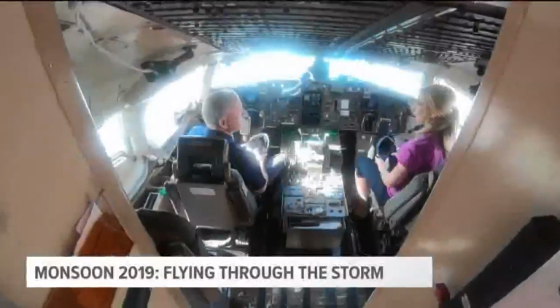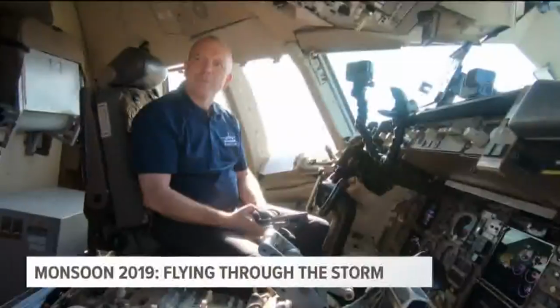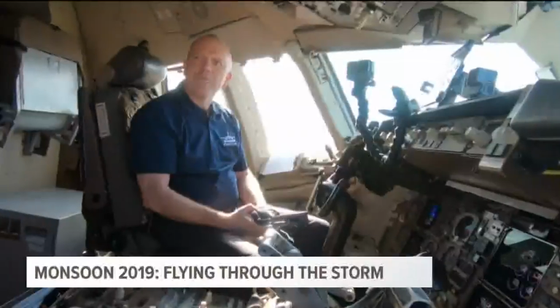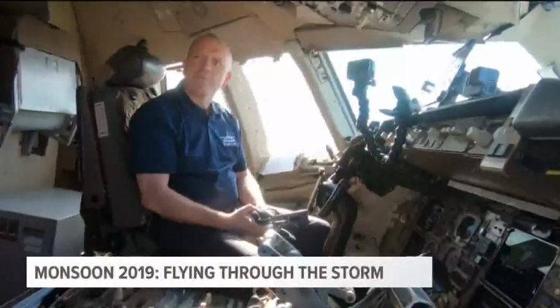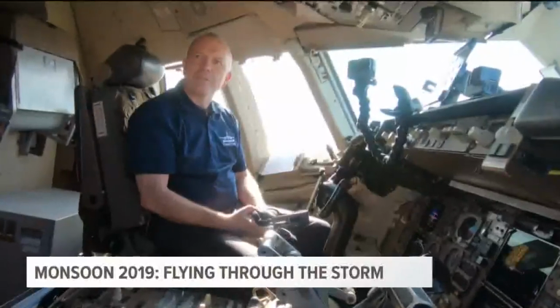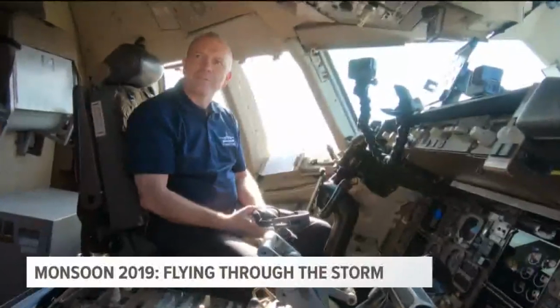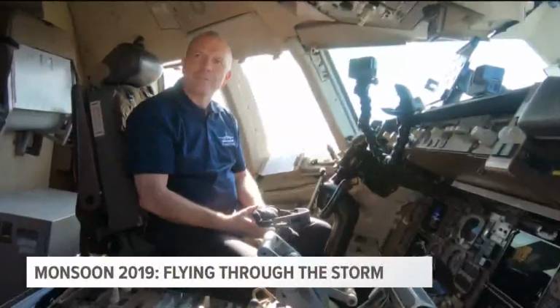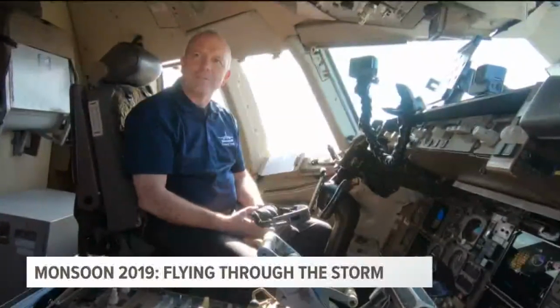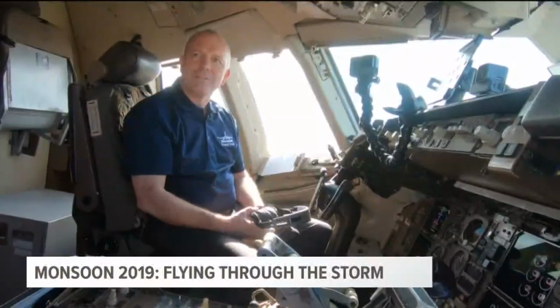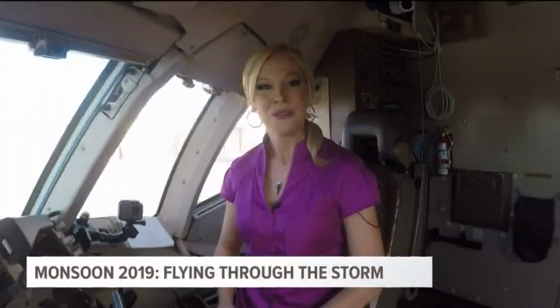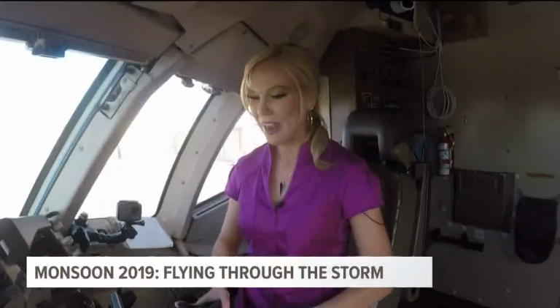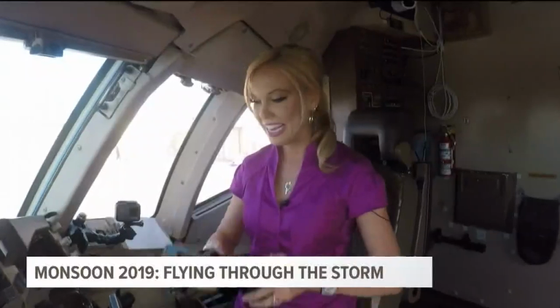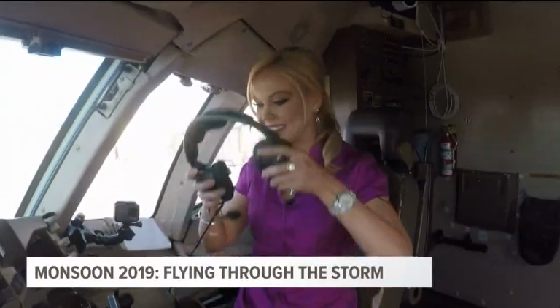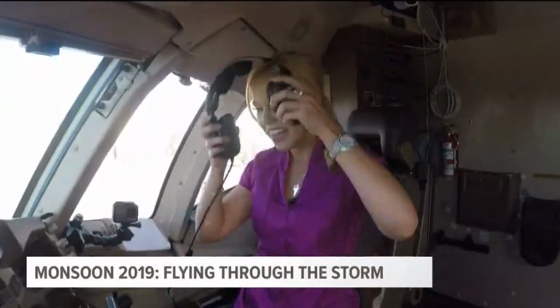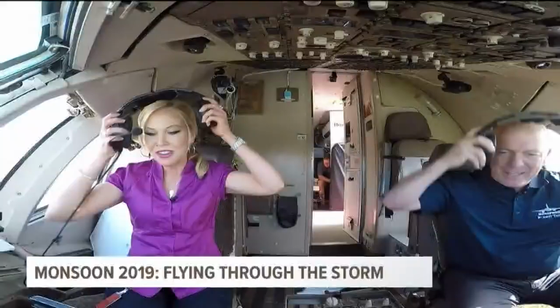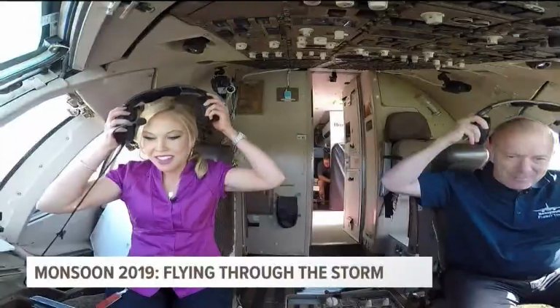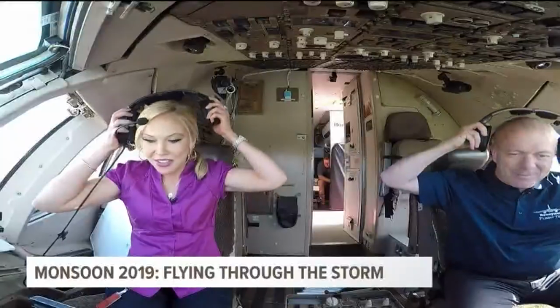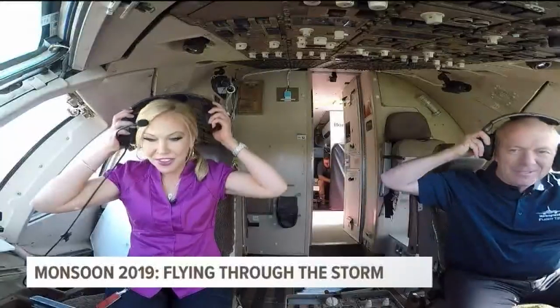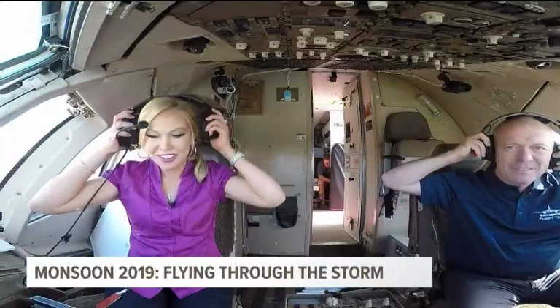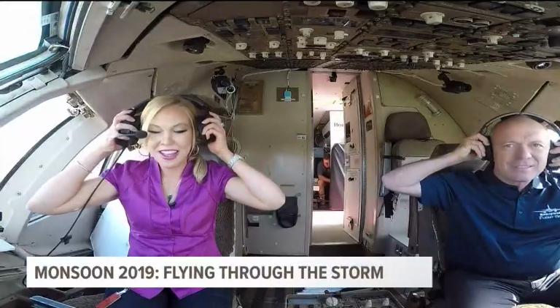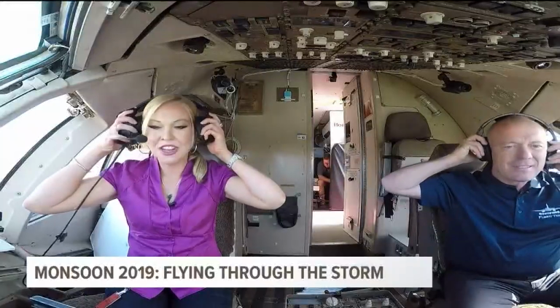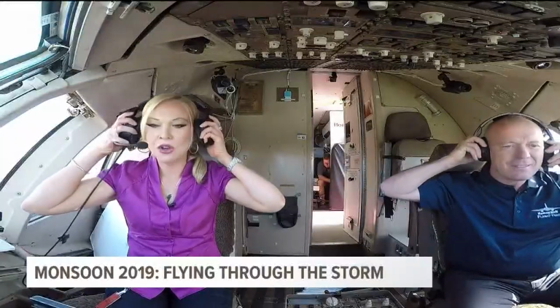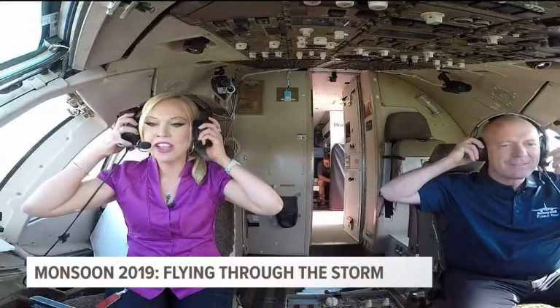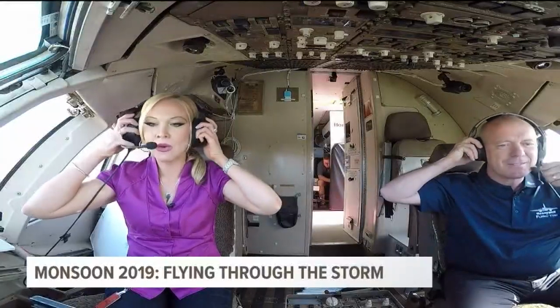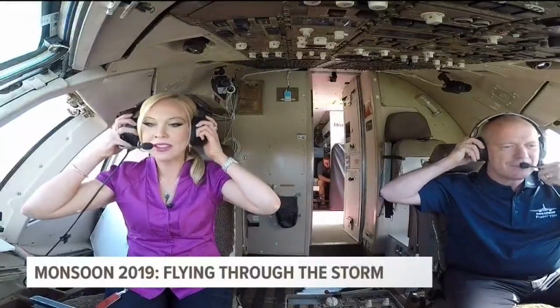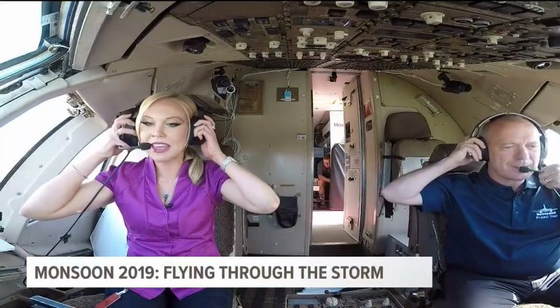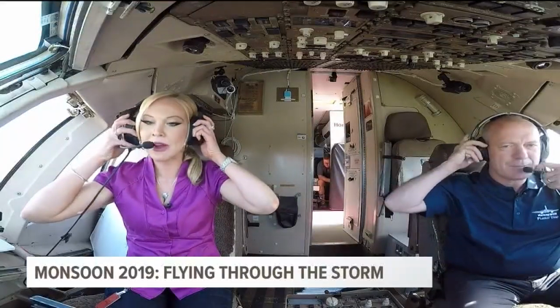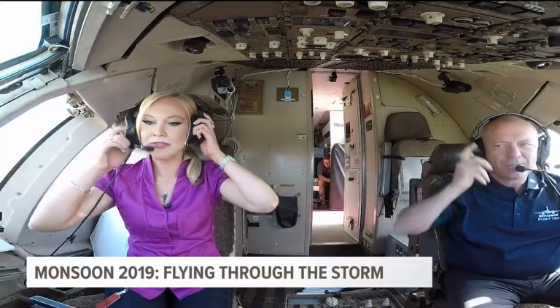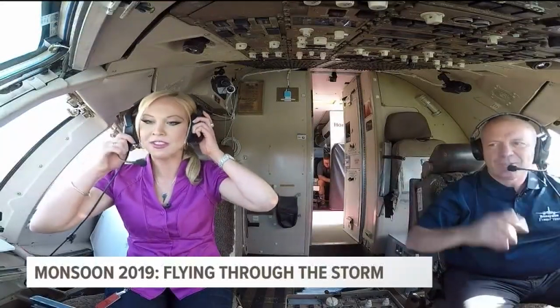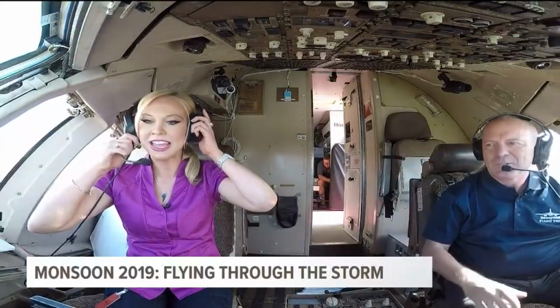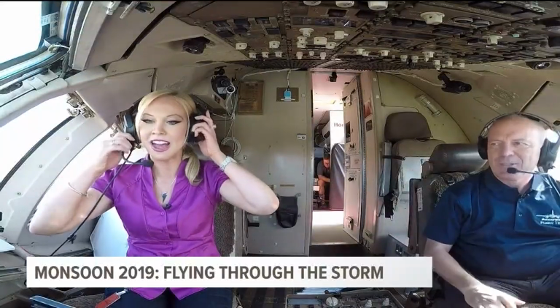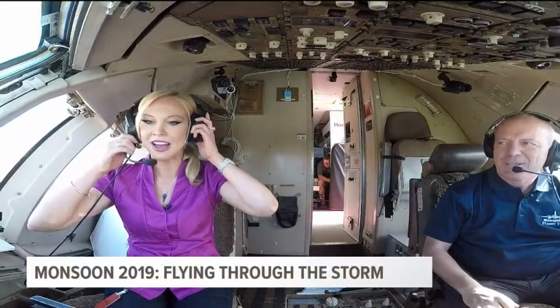Ready for departure, Crystal? Ready. Tower 757 Hotel Whiskey ready for takeoff.